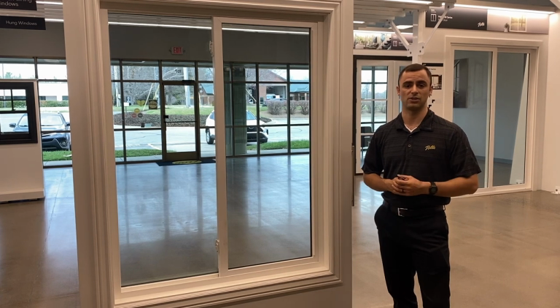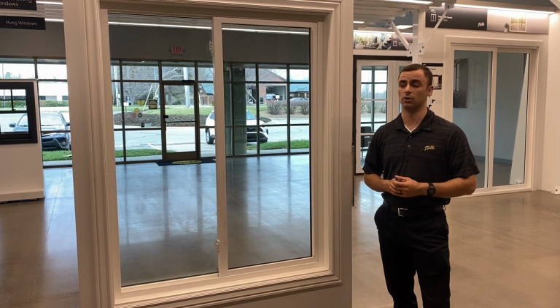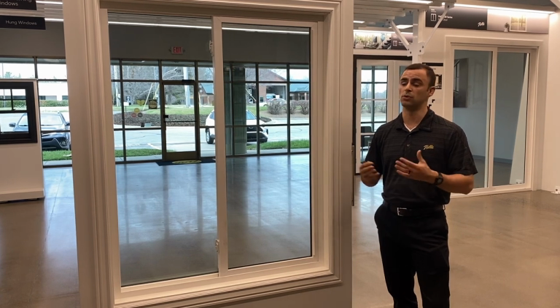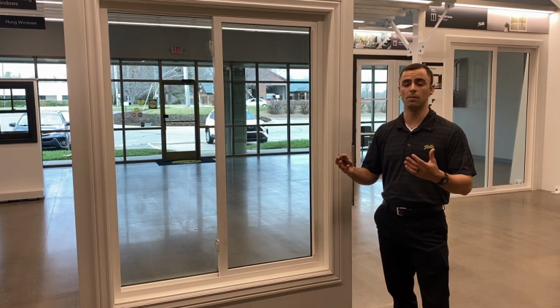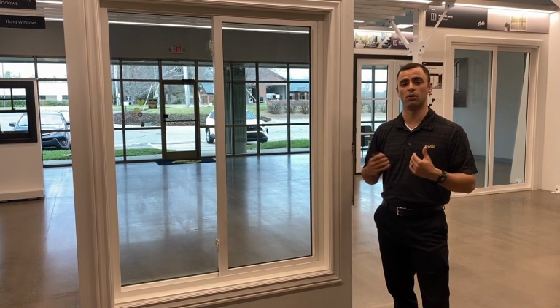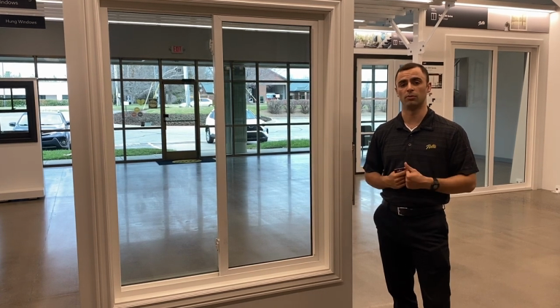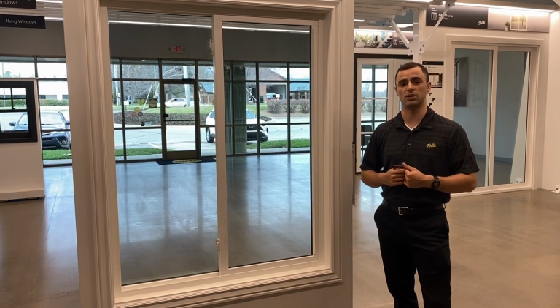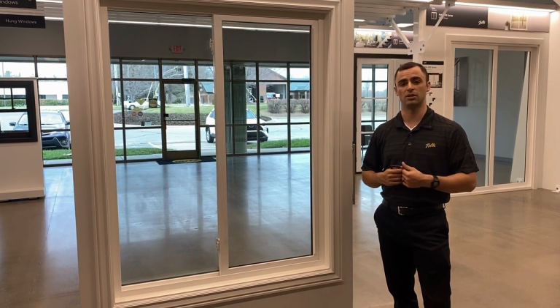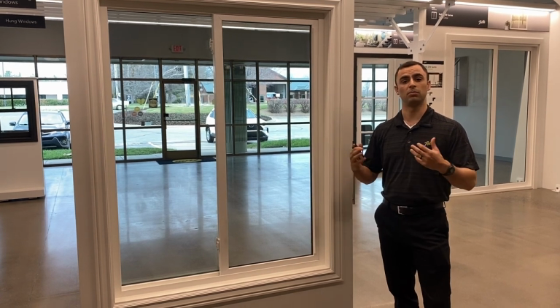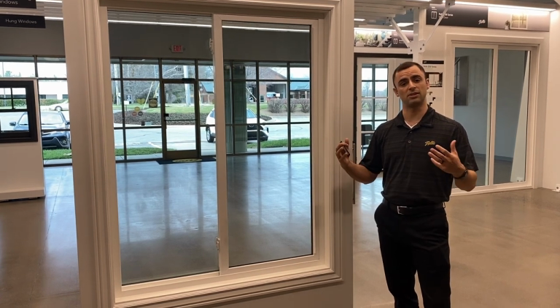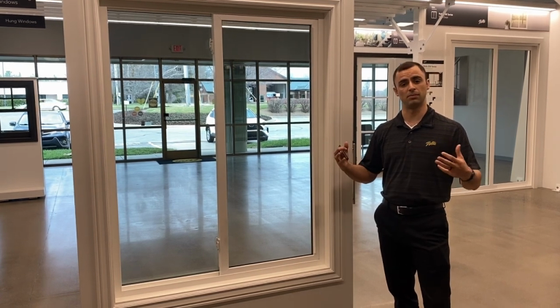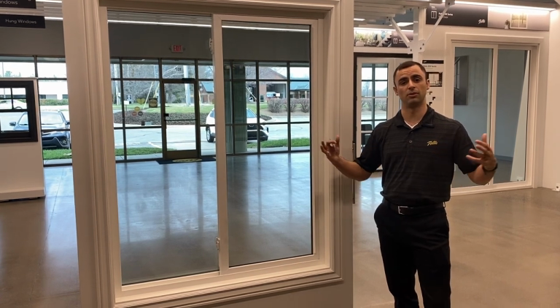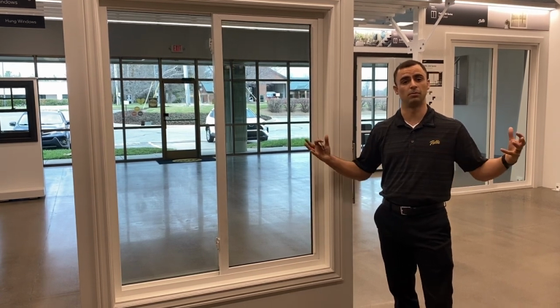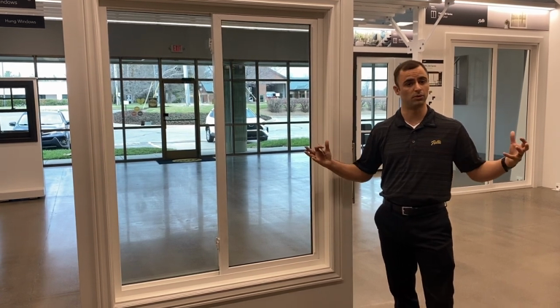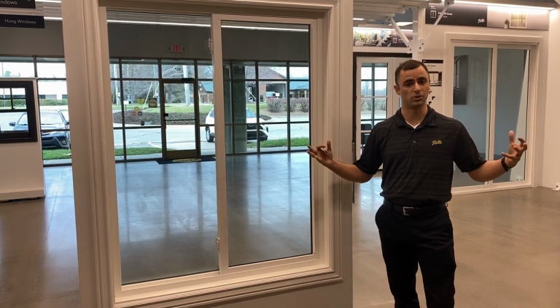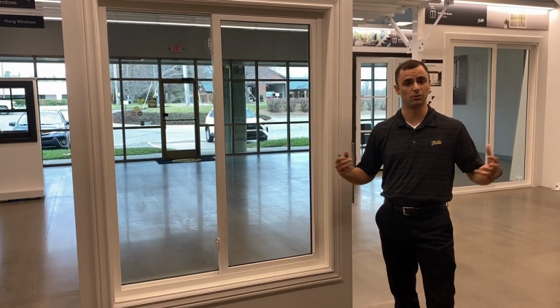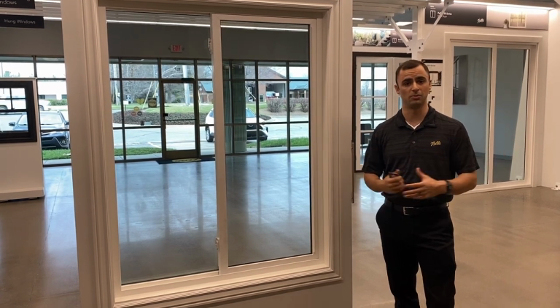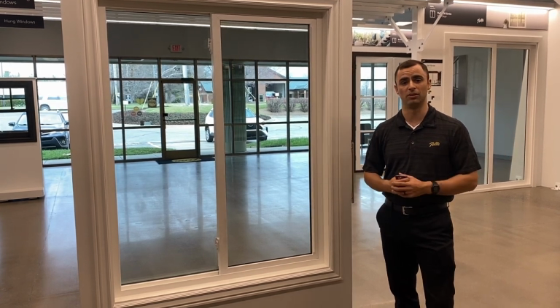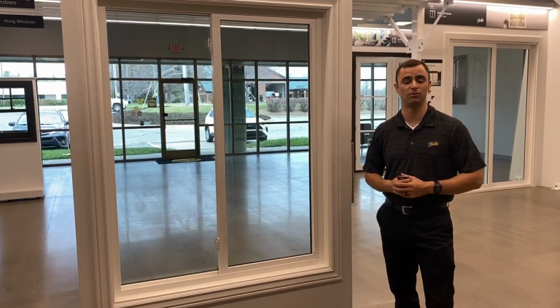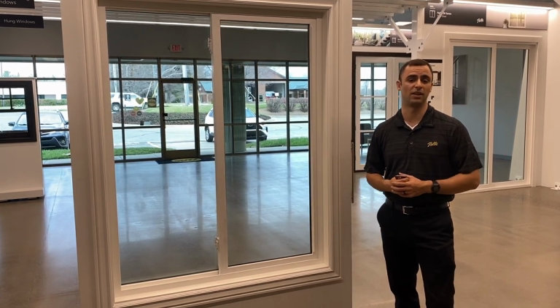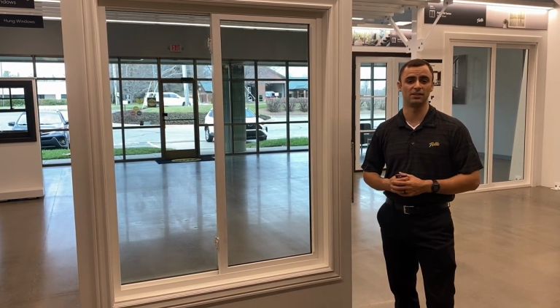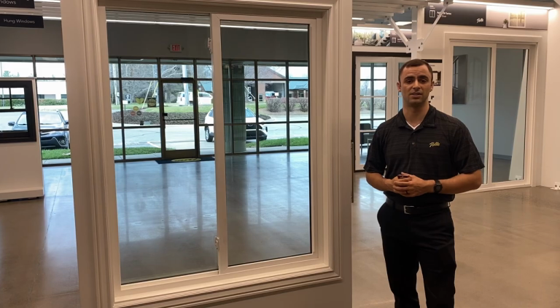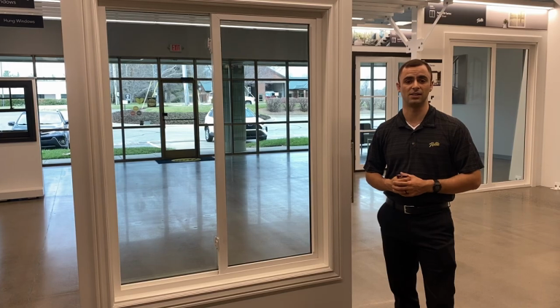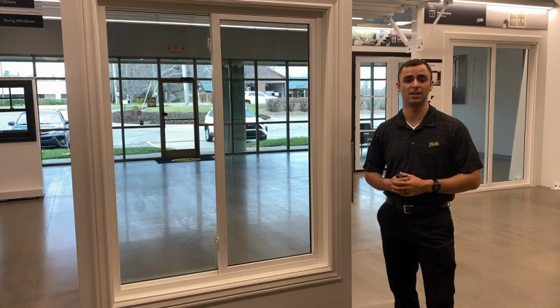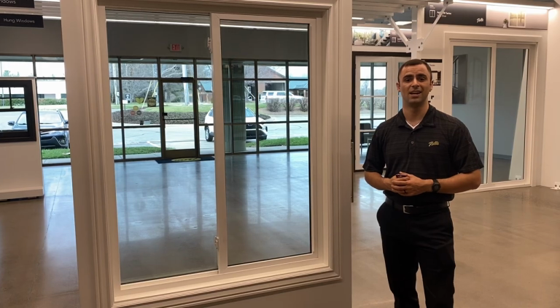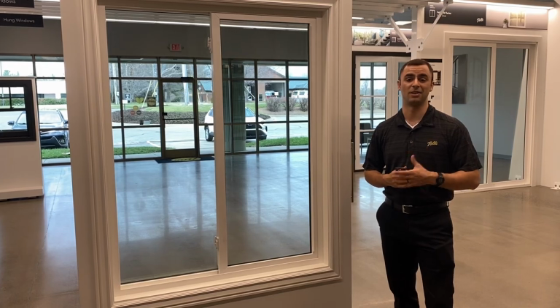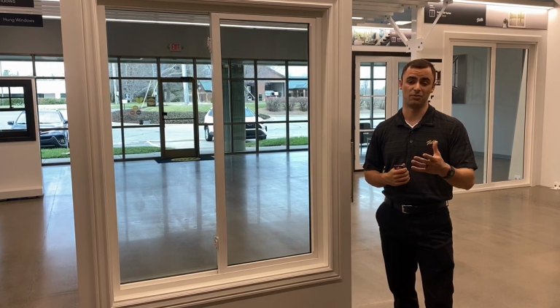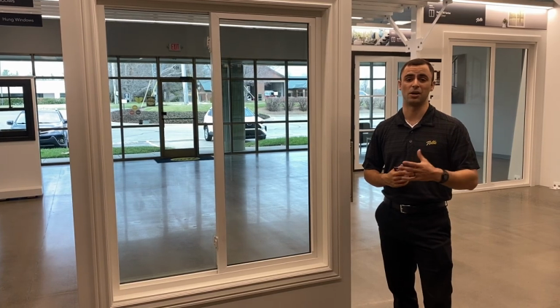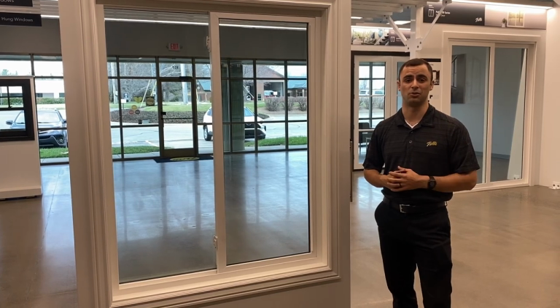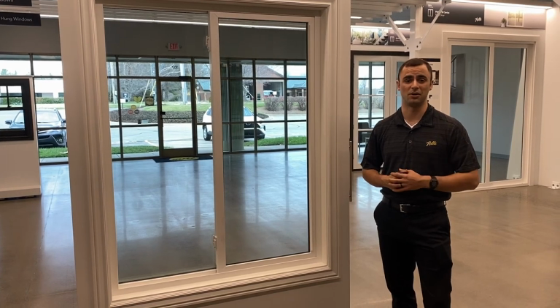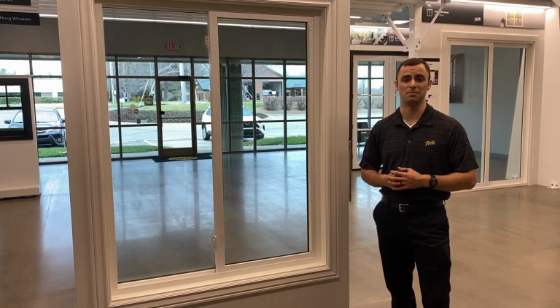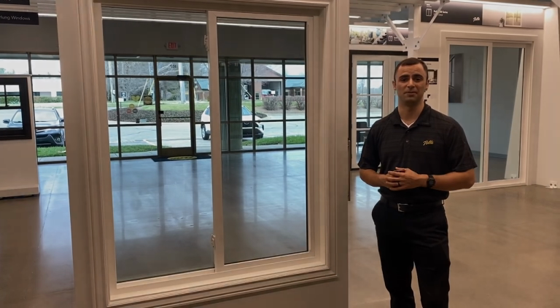So if you want more information, please come down to our beautiful showroom here in Franklin, Tennessee, and I'd love to walk you through it at some point.